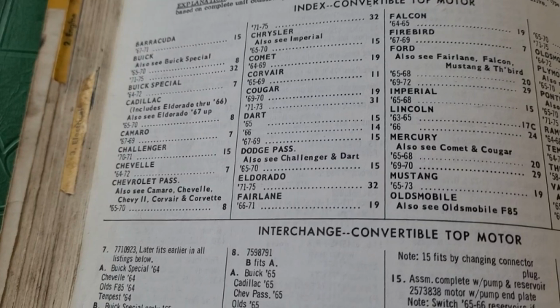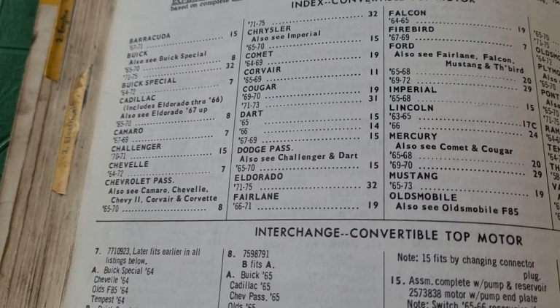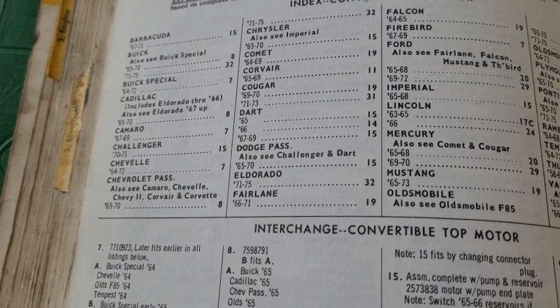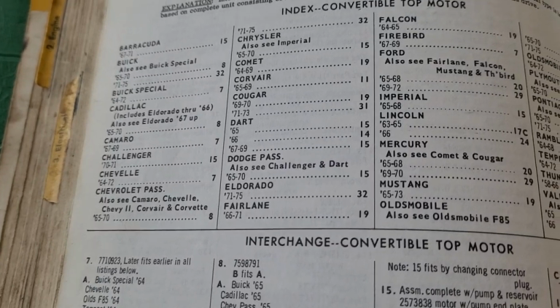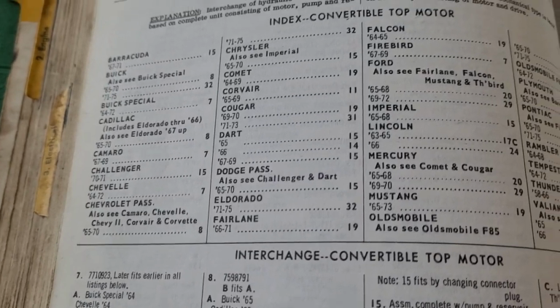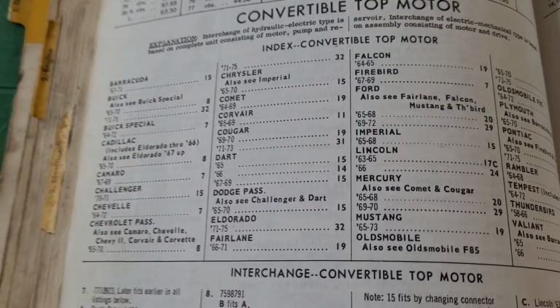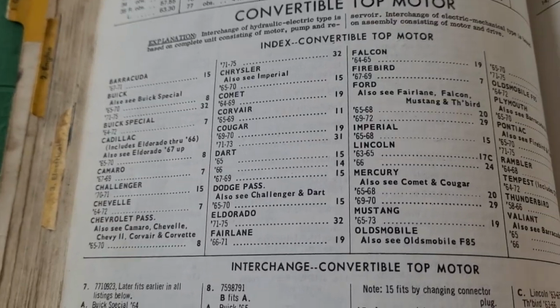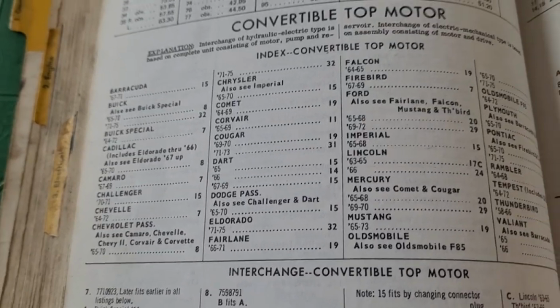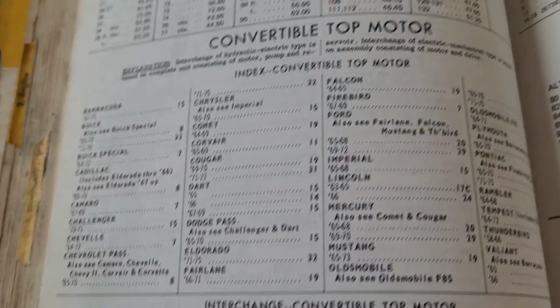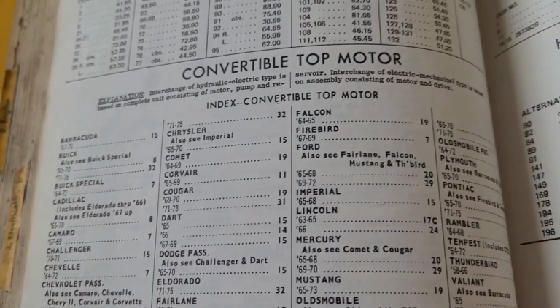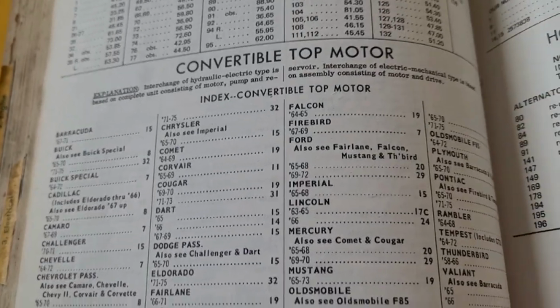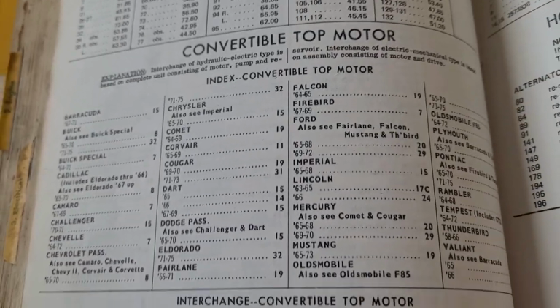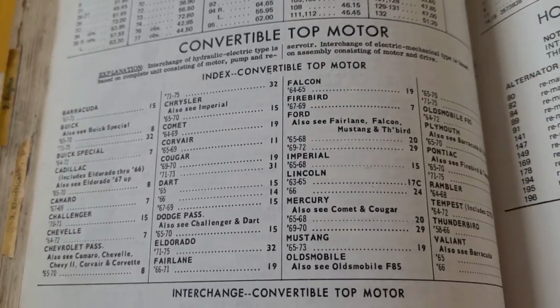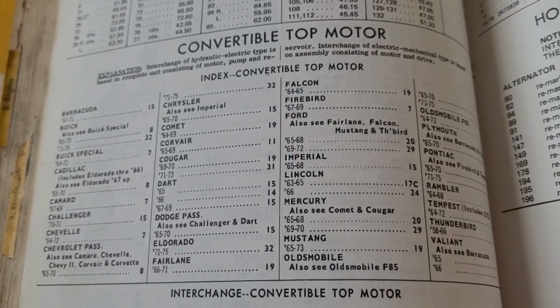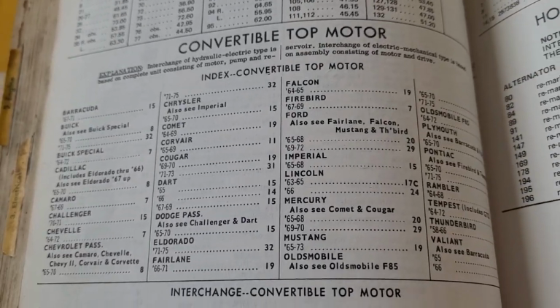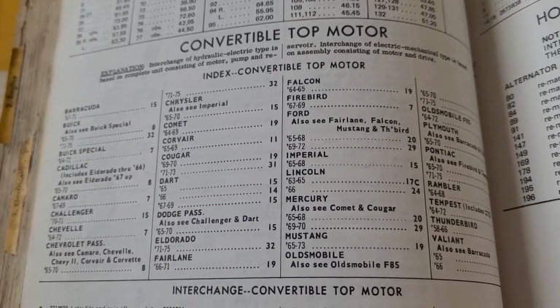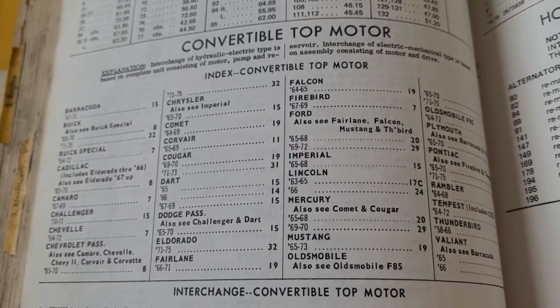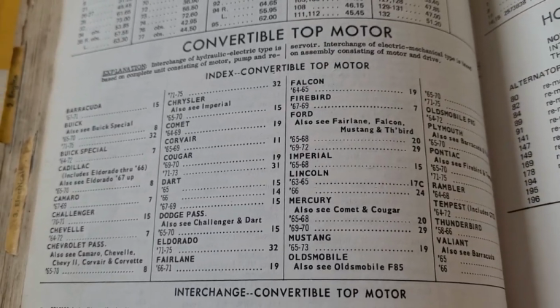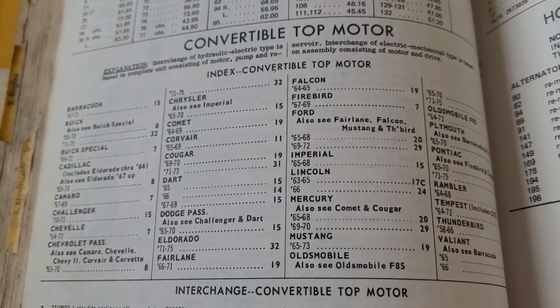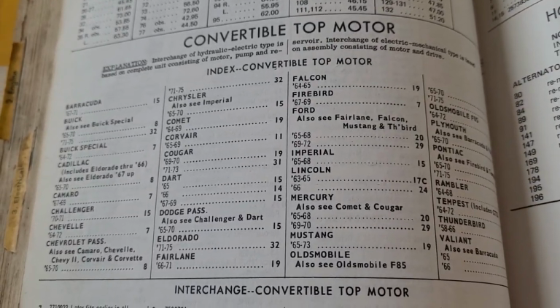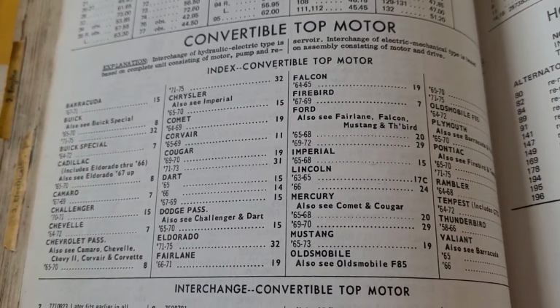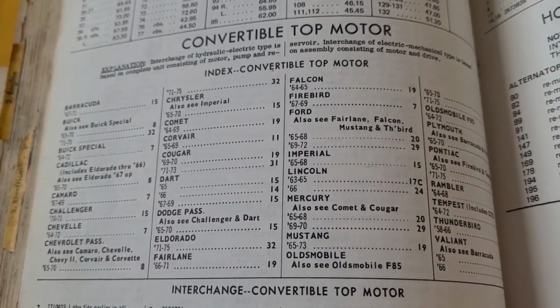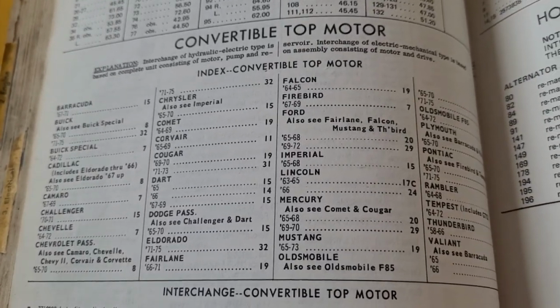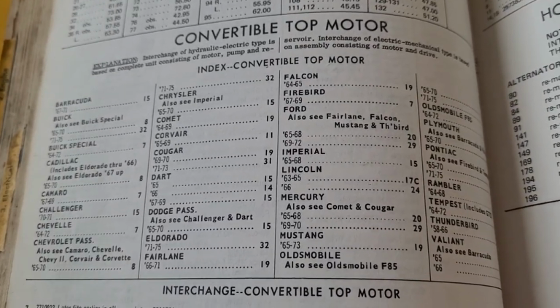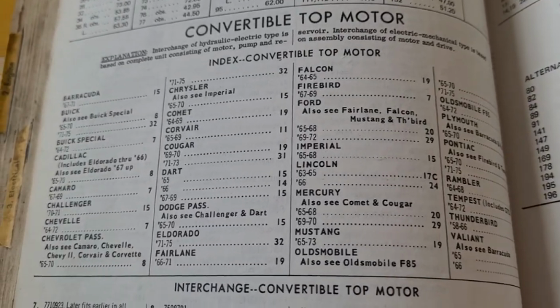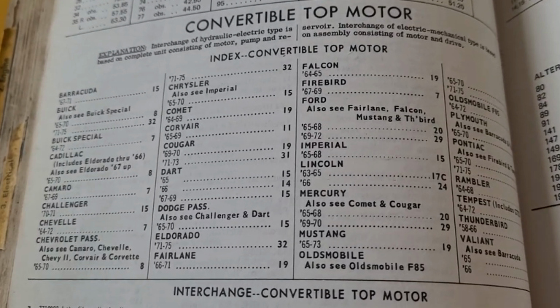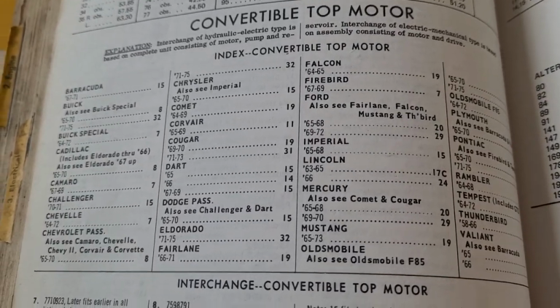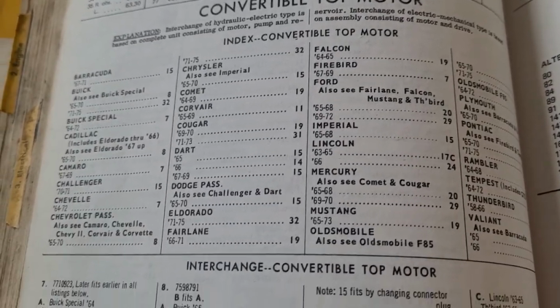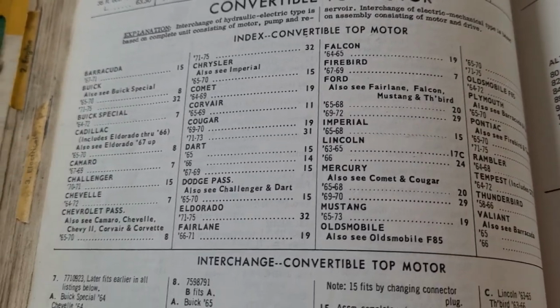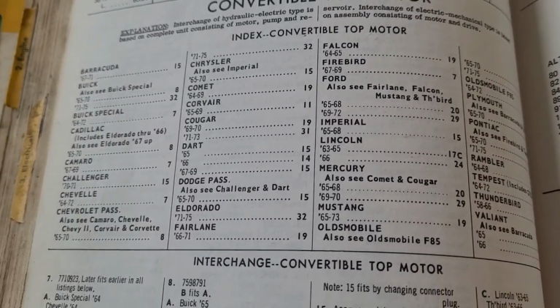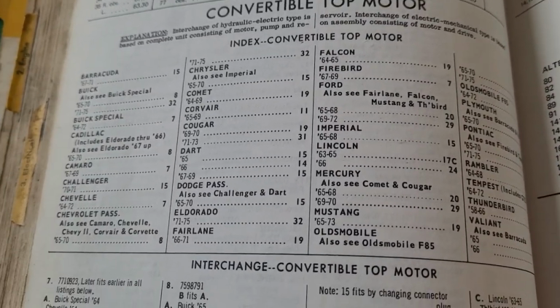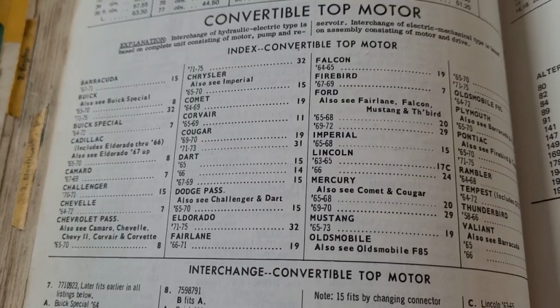Convertible top motors — it doesn't cover much here at all. Just right there in that one little space, it covers everything, starting with Barracuda.